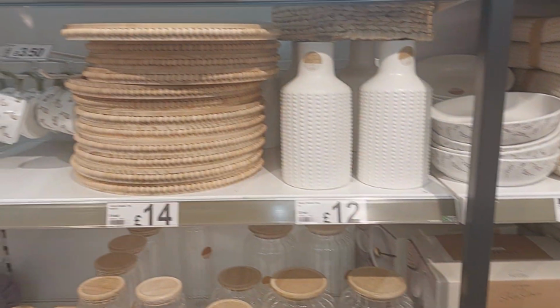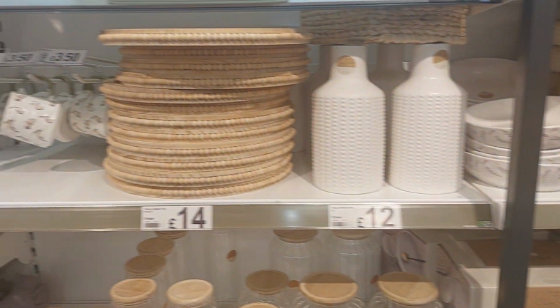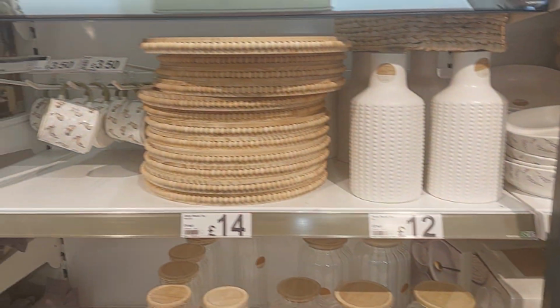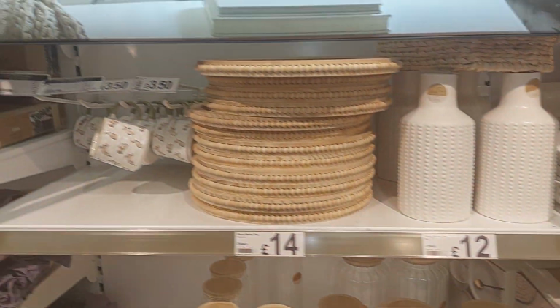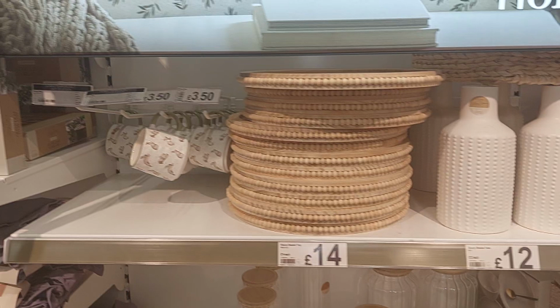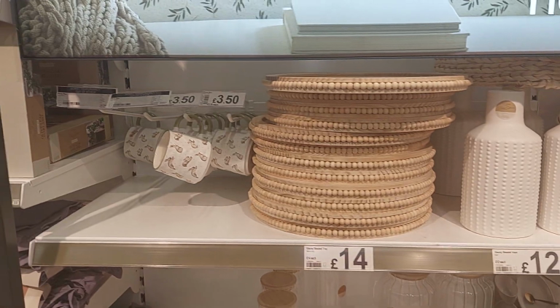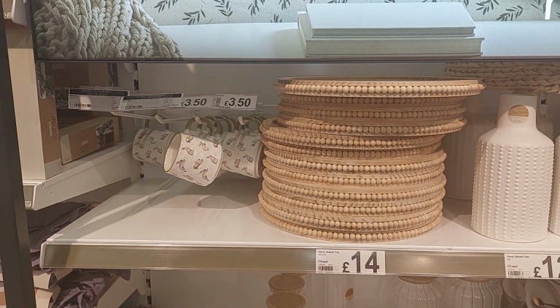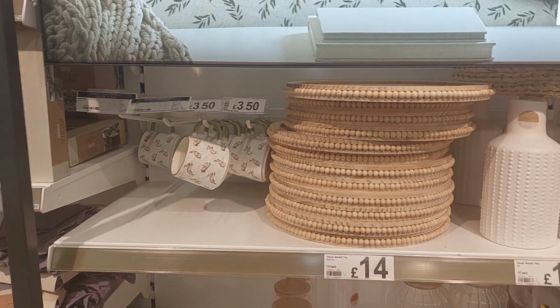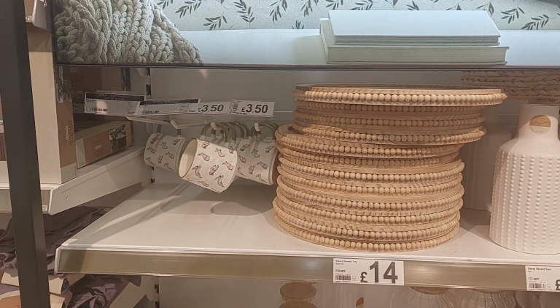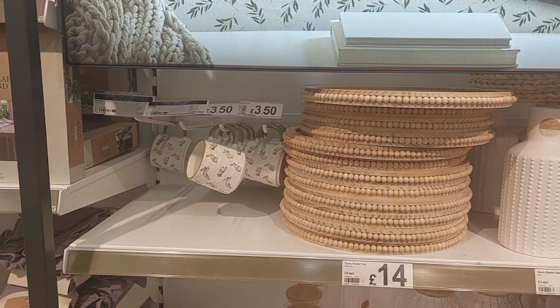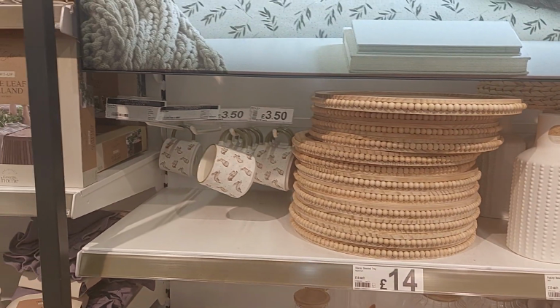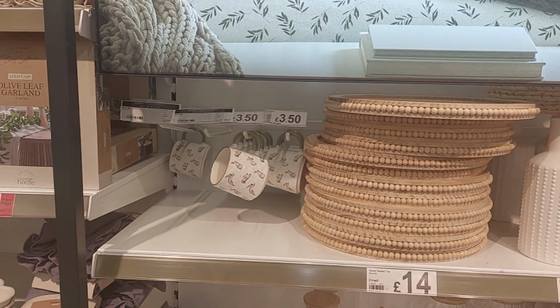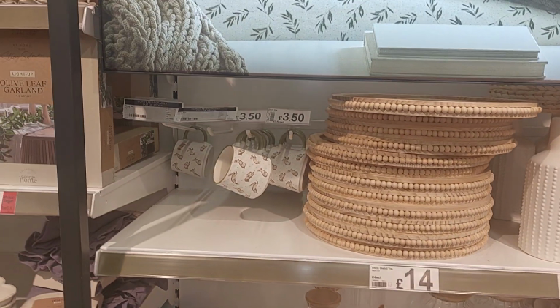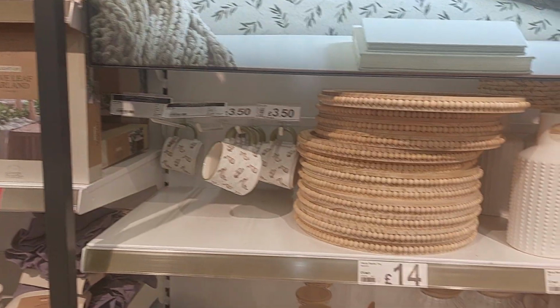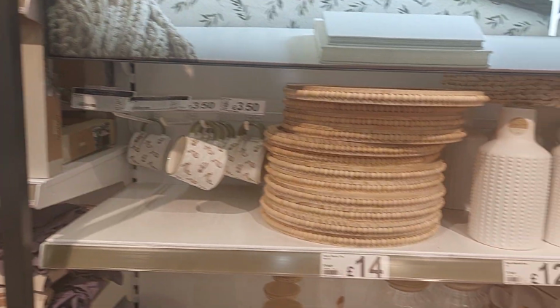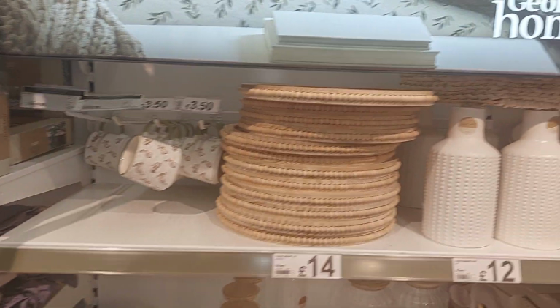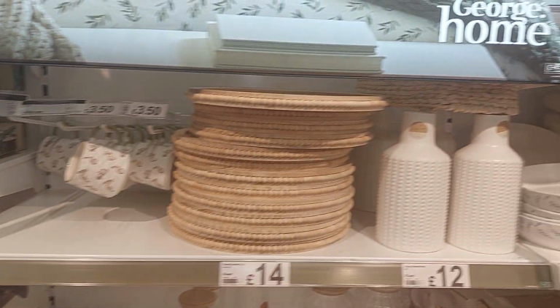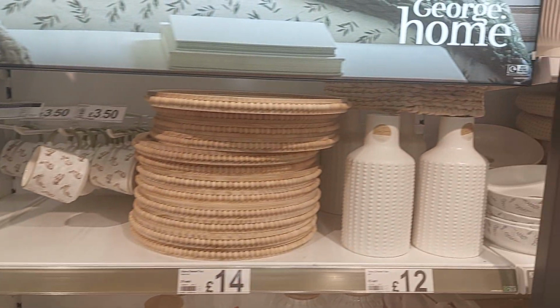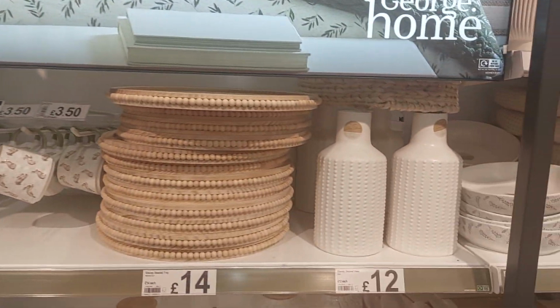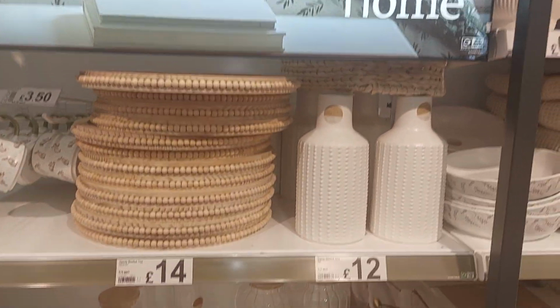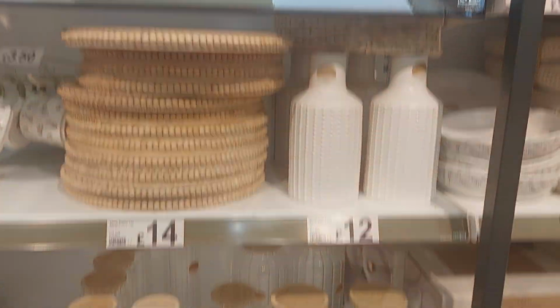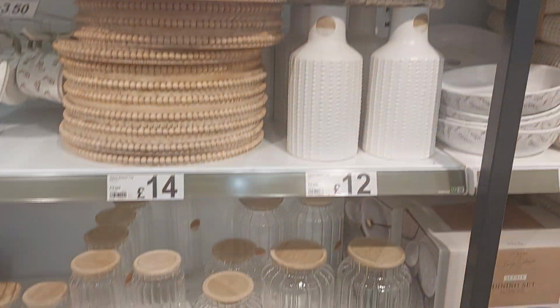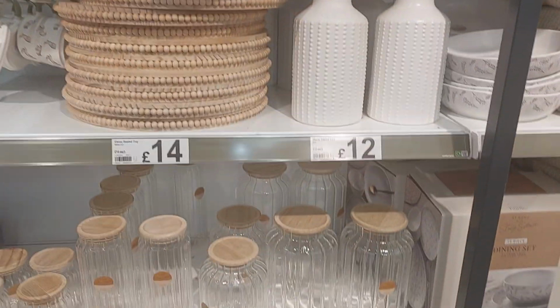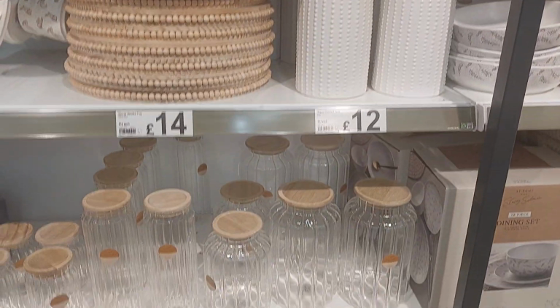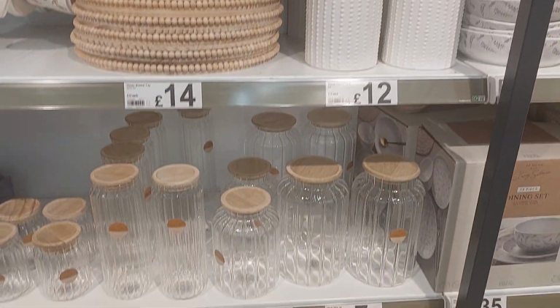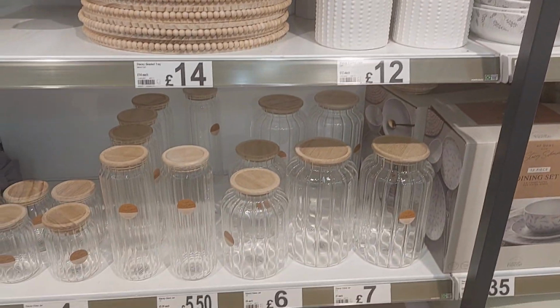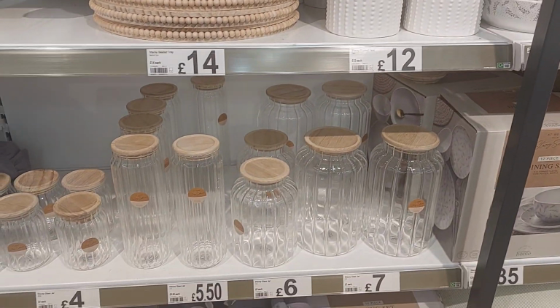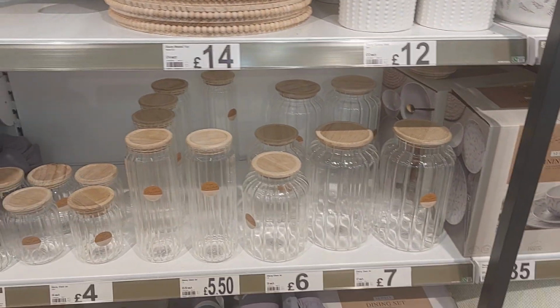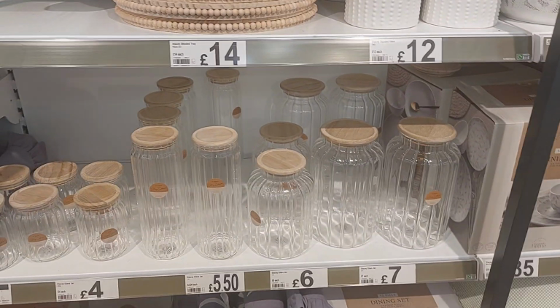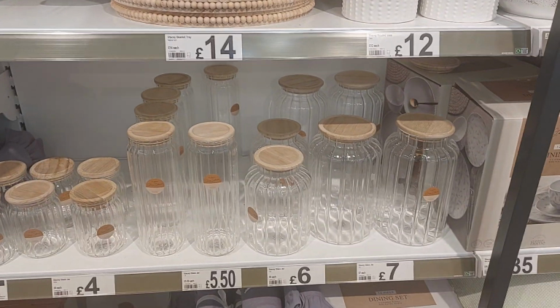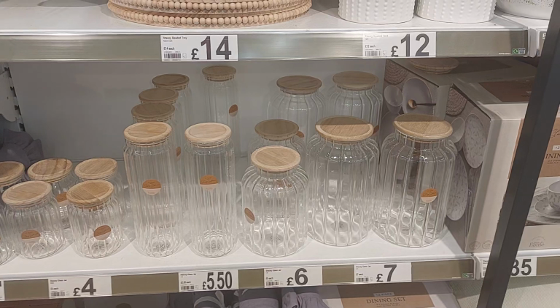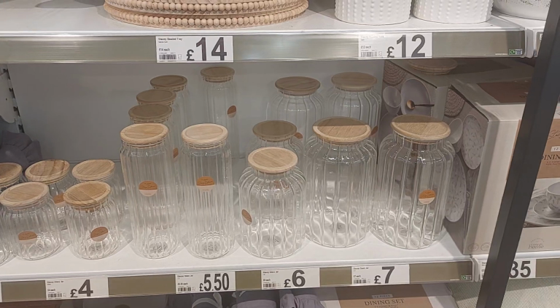I'm a mom of four — three boys and one girl, twins in the mix. And the twins are younger. So guys, I'm at Asda.